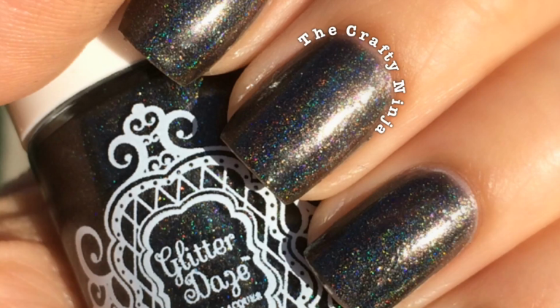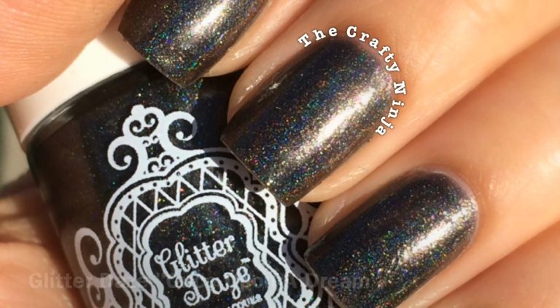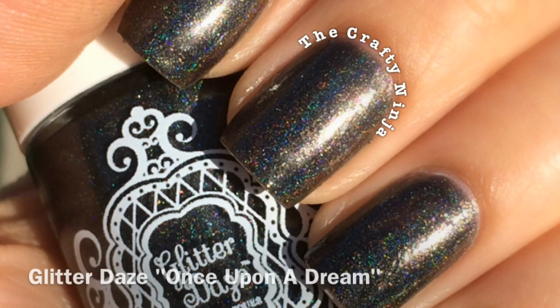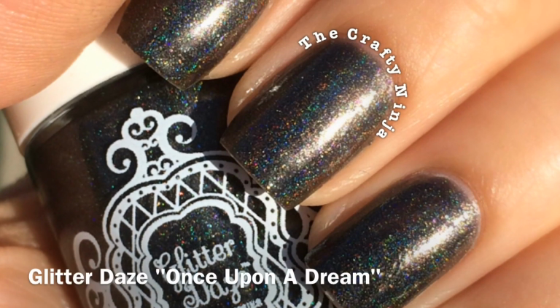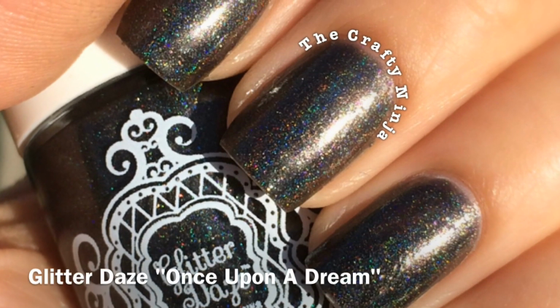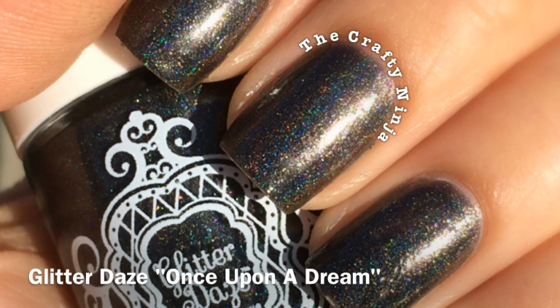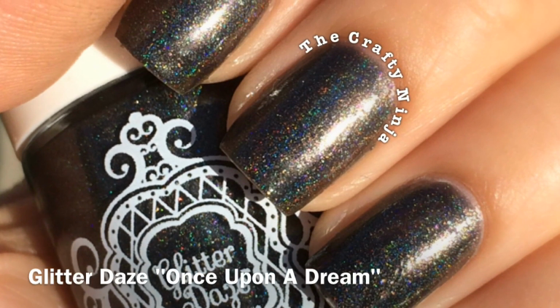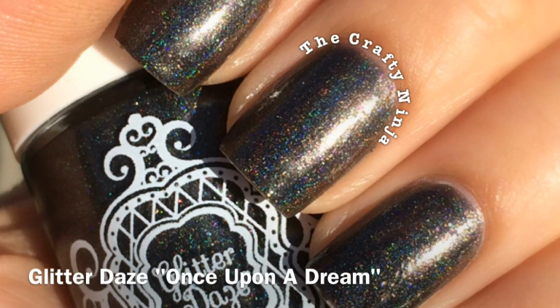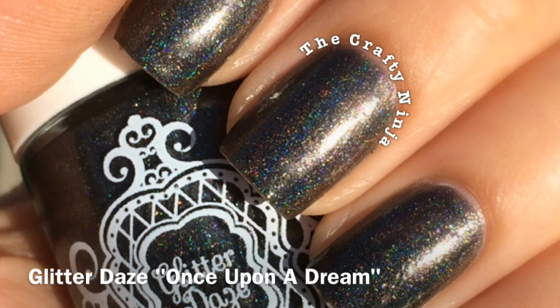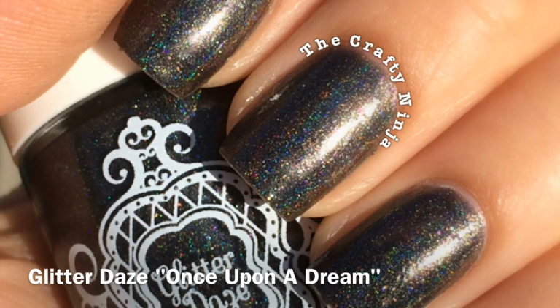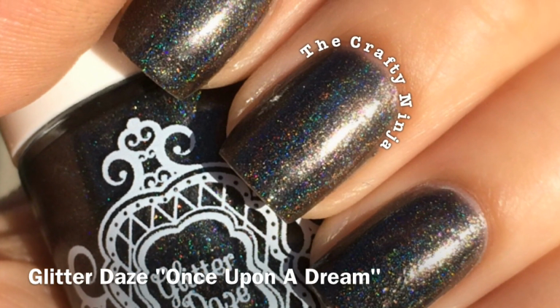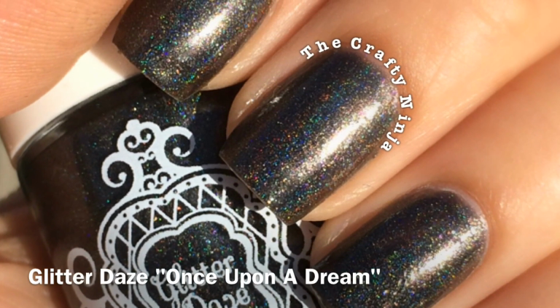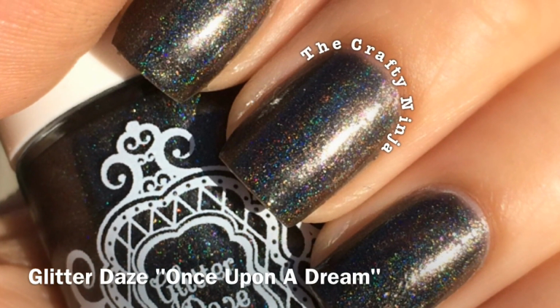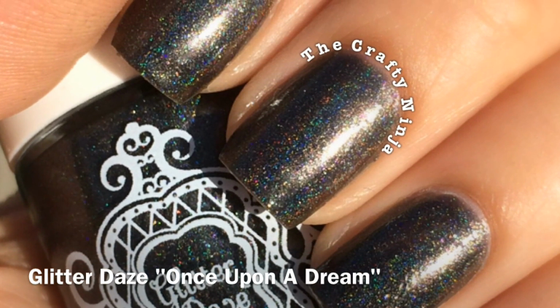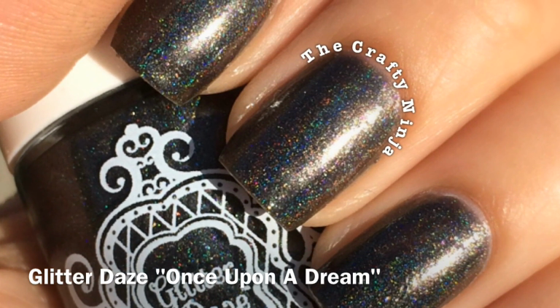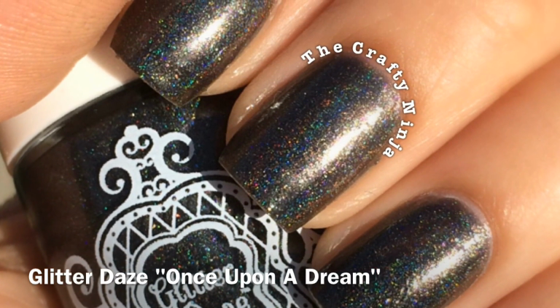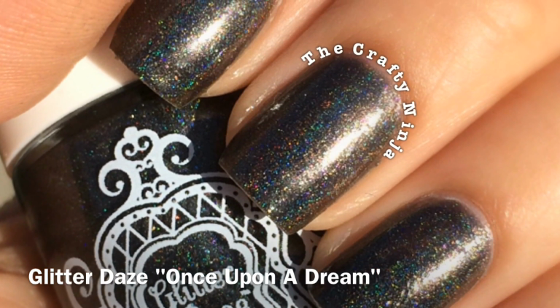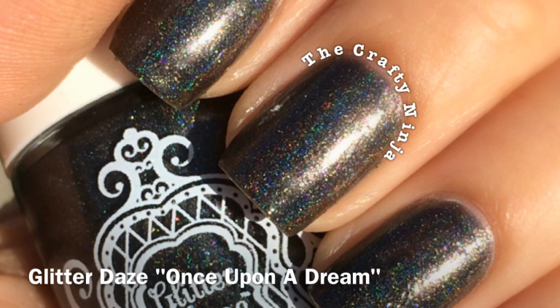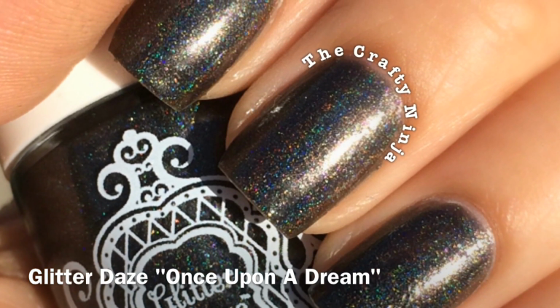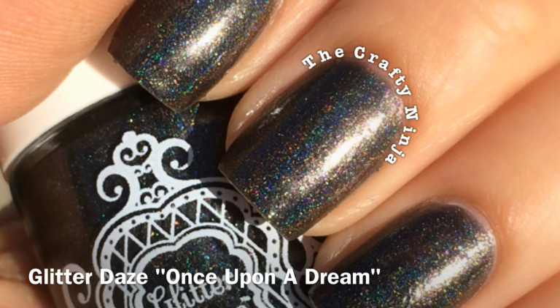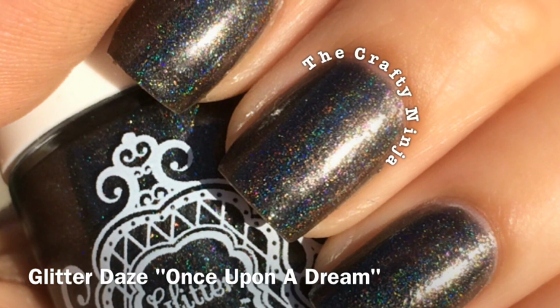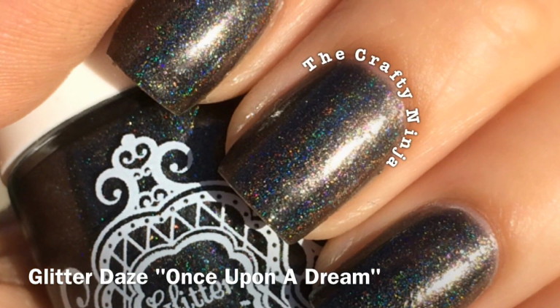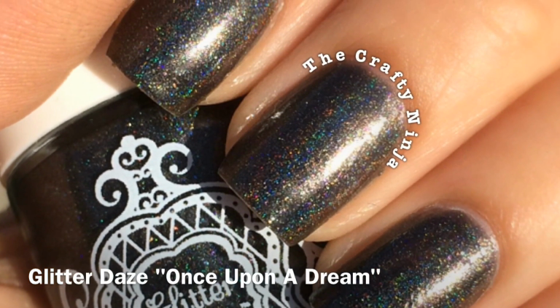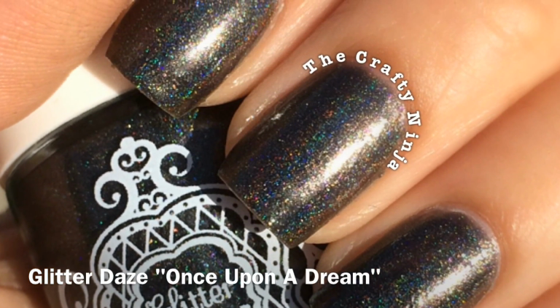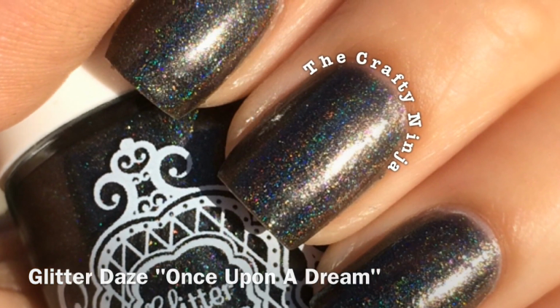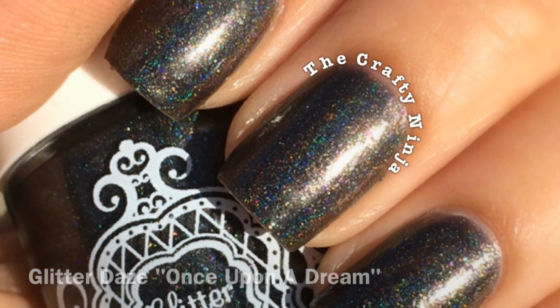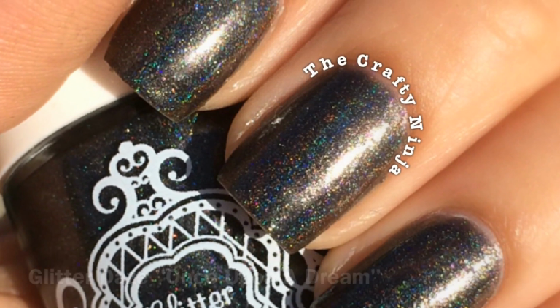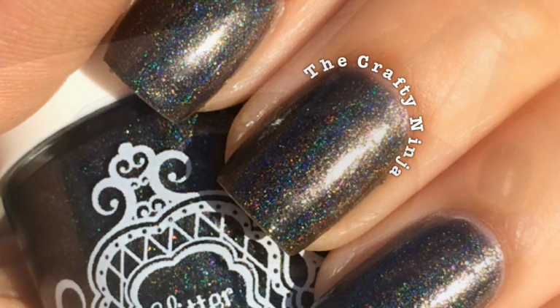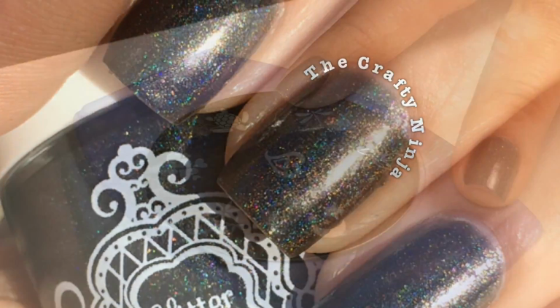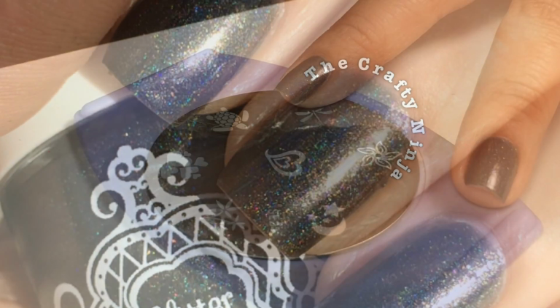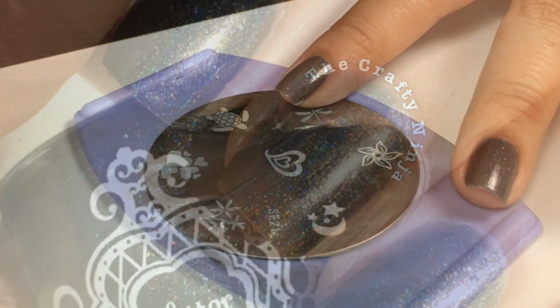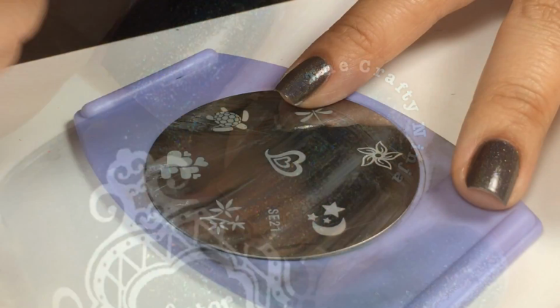Hey guys, I used Glitter Day's Once Upon a Dream as a base color to inspire me for my Galaxy Star Nails.